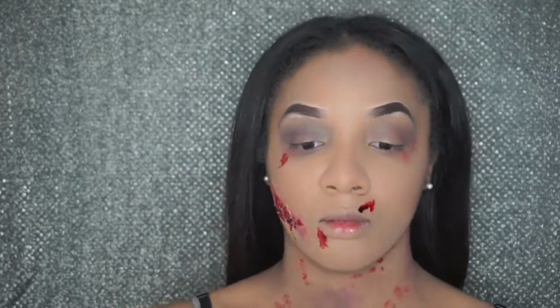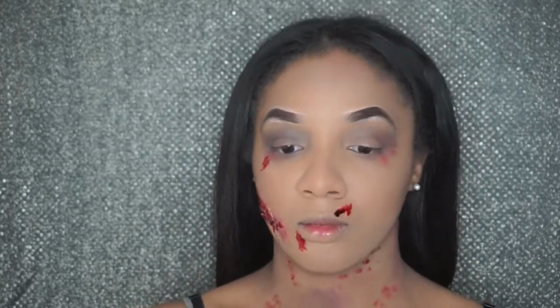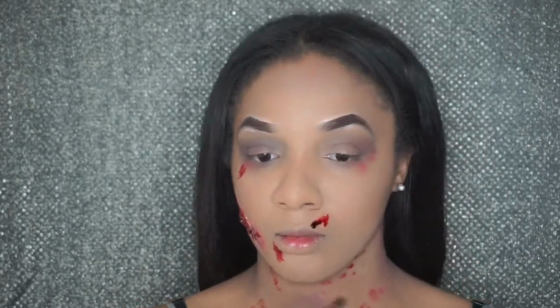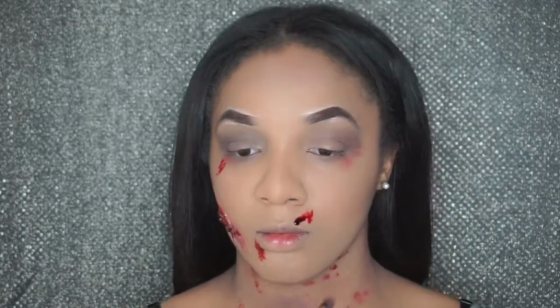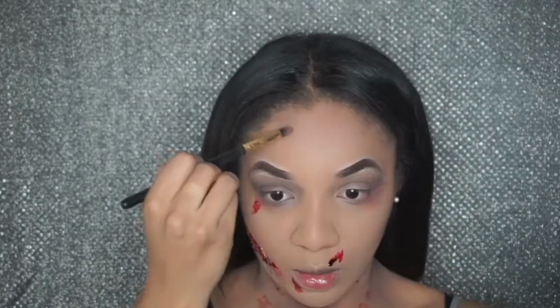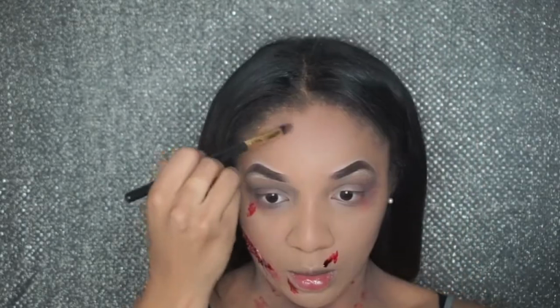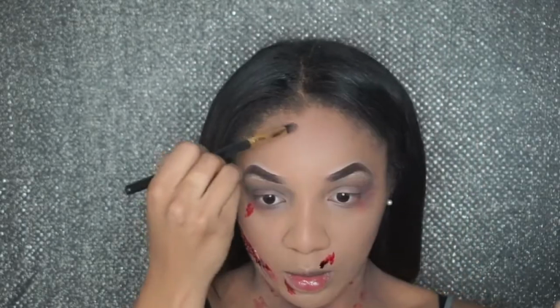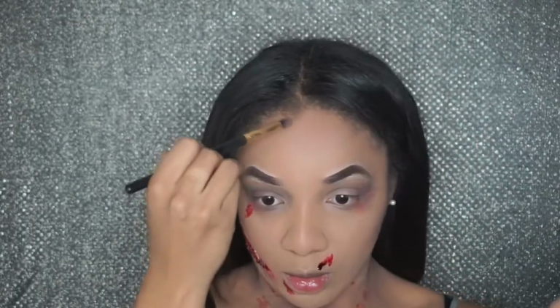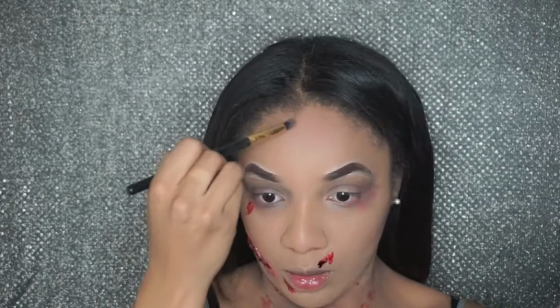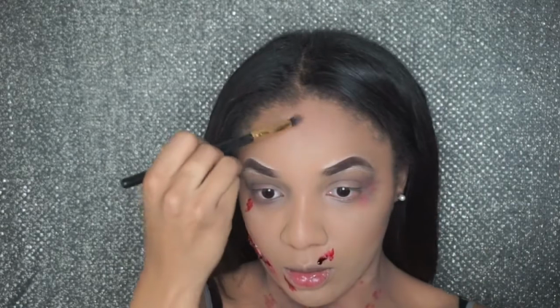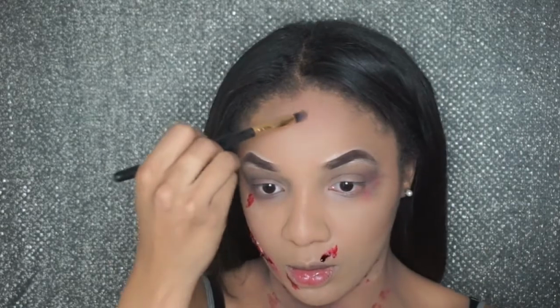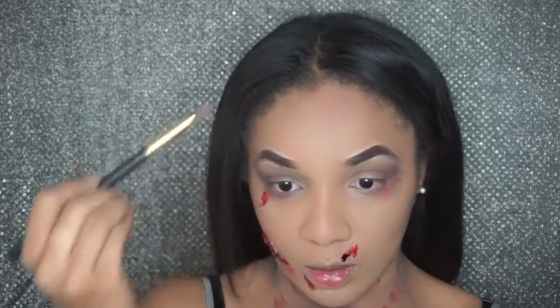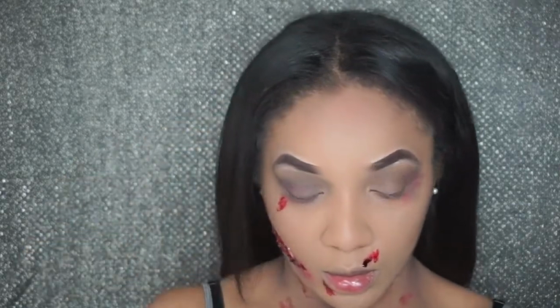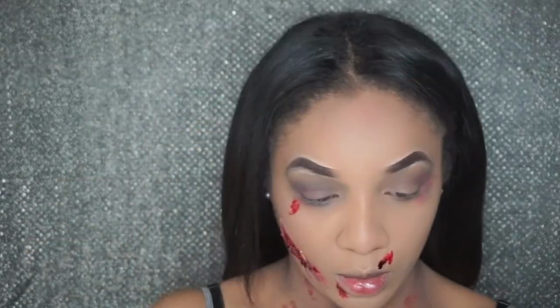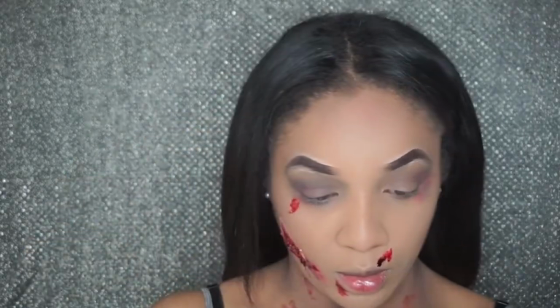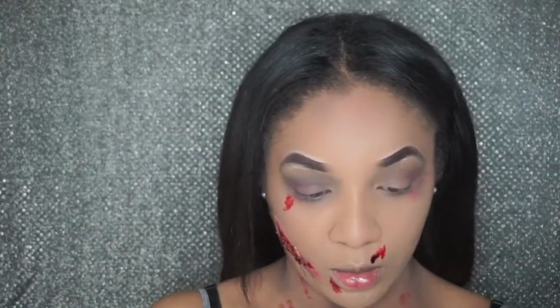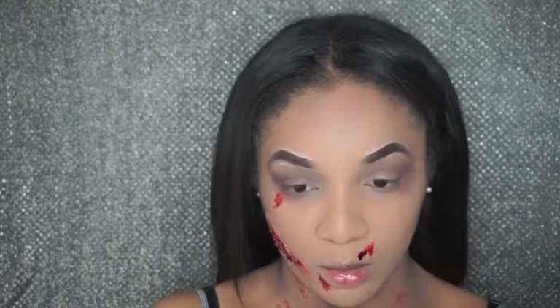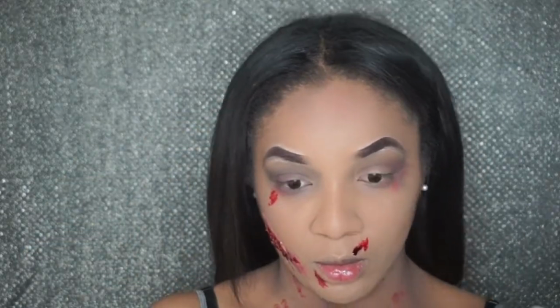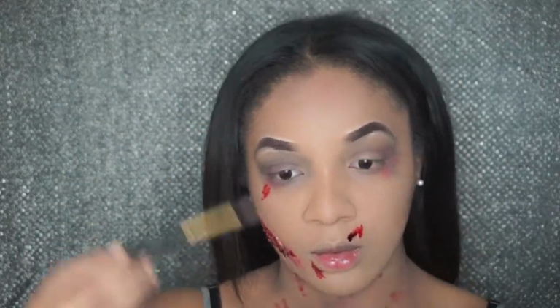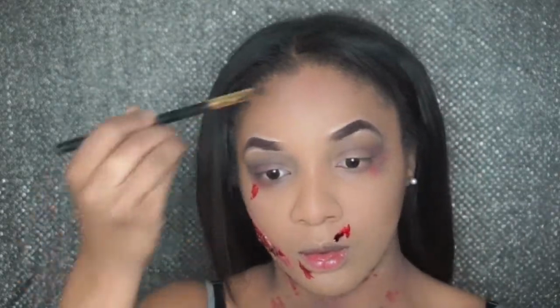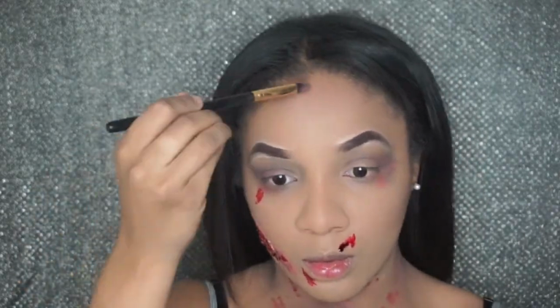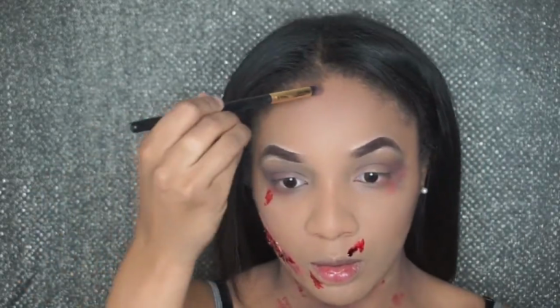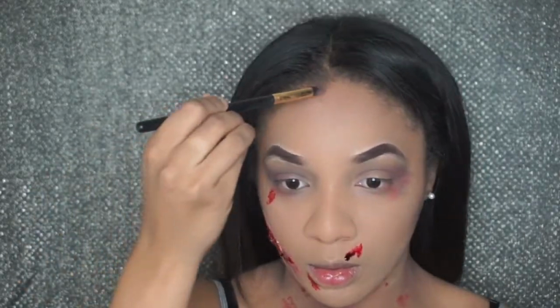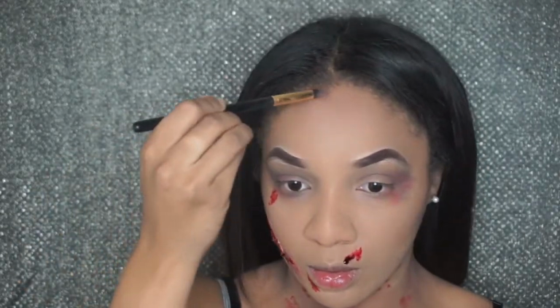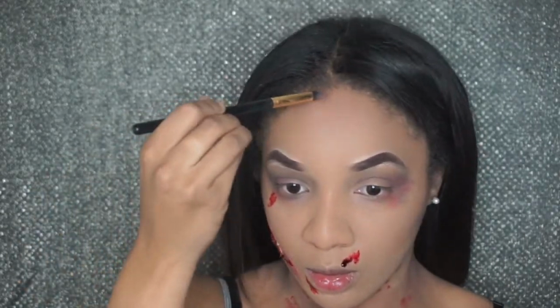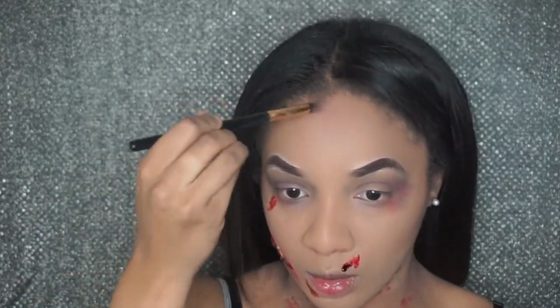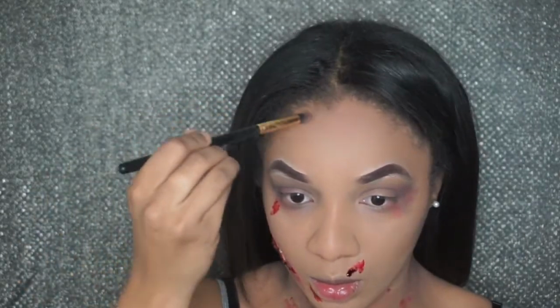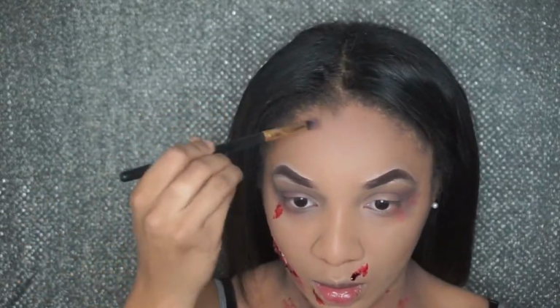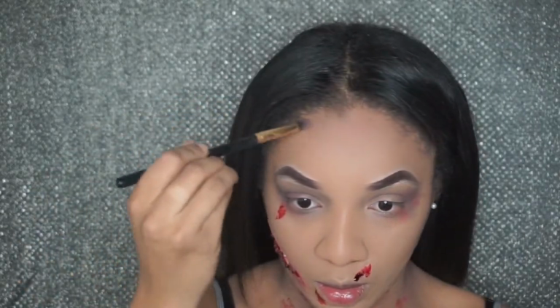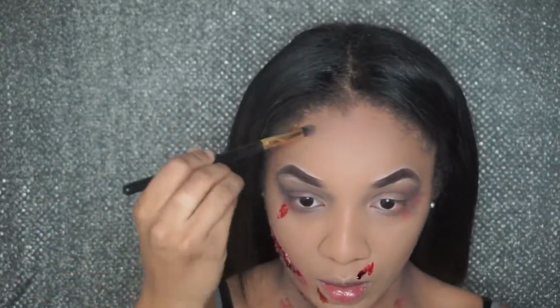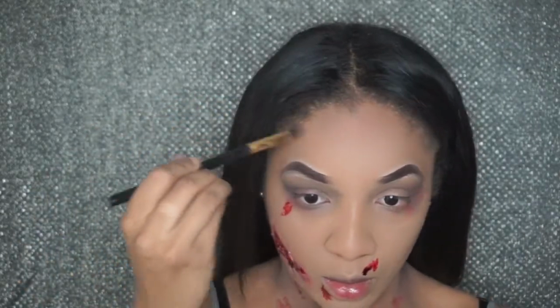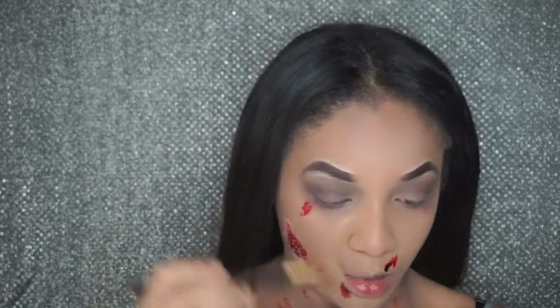I'm gonna add some of that eyeshadow to the top of my head as well, as if someone was hitting me.